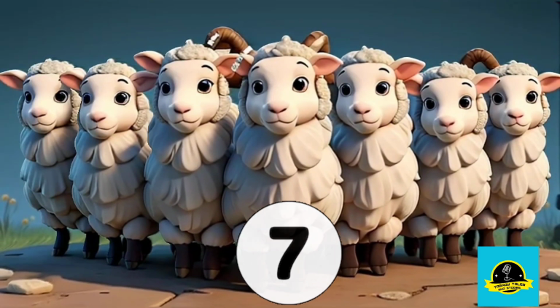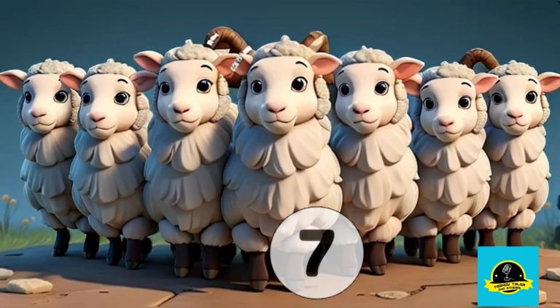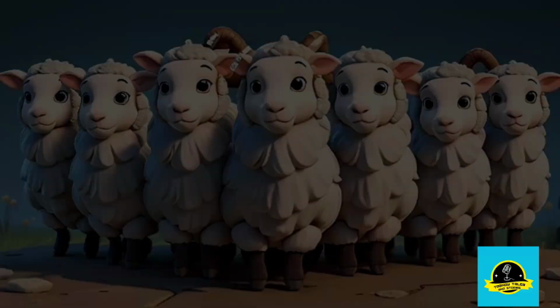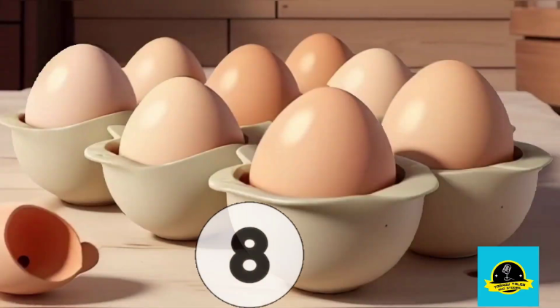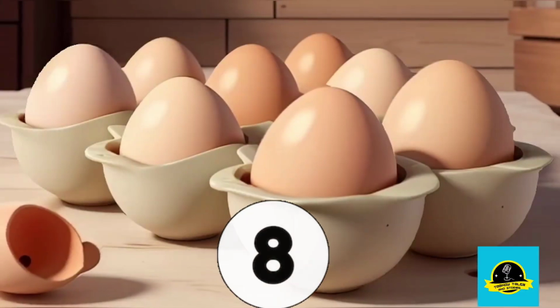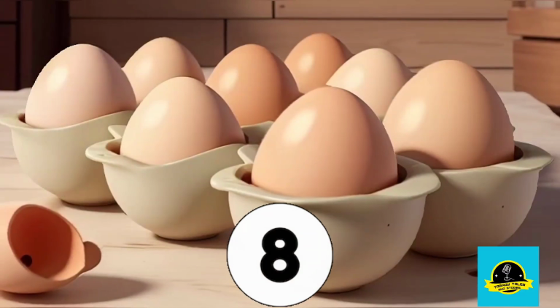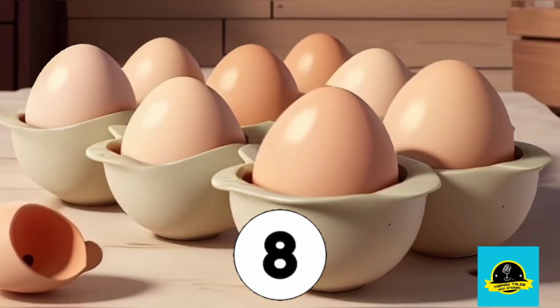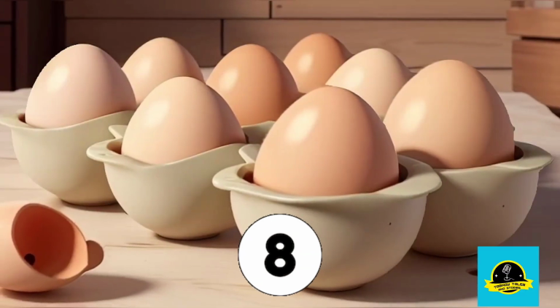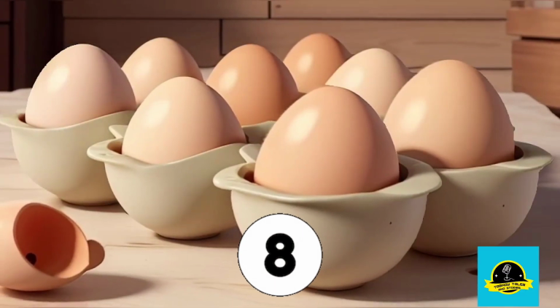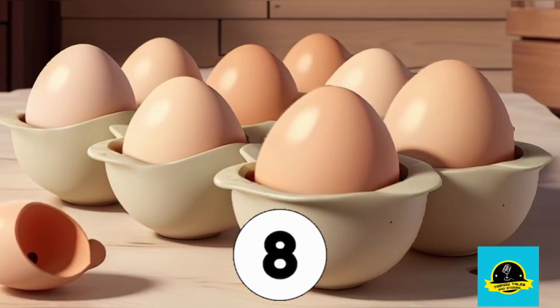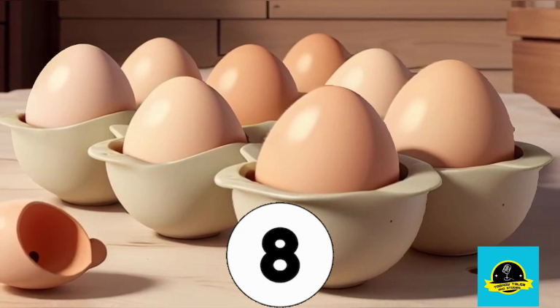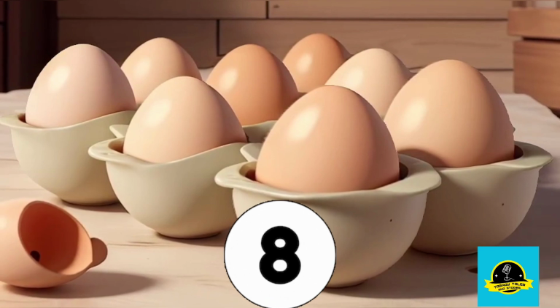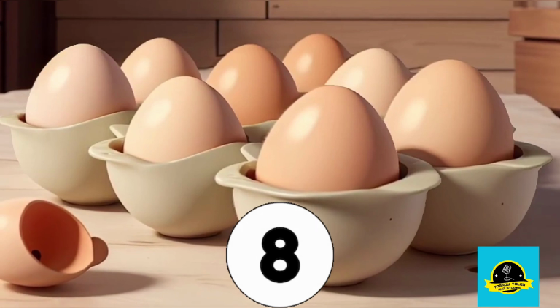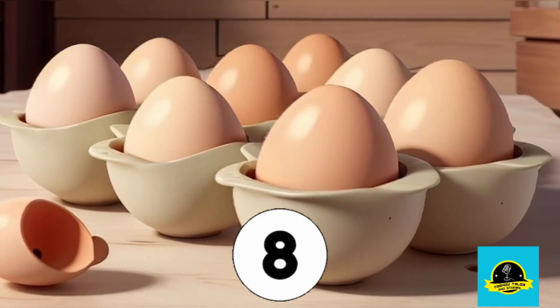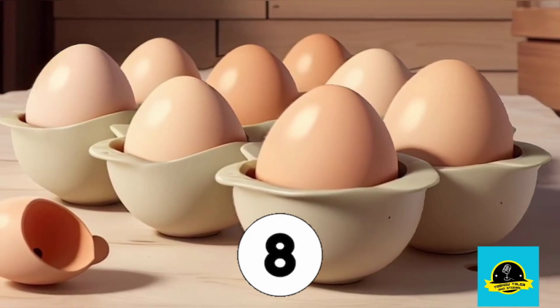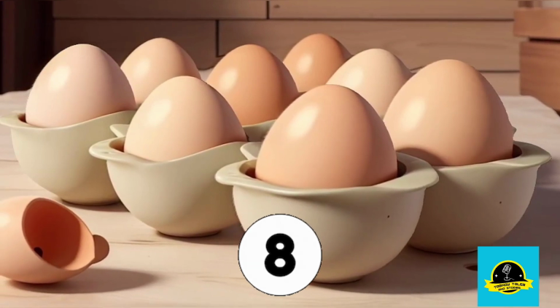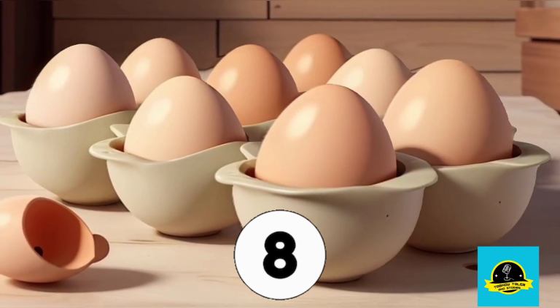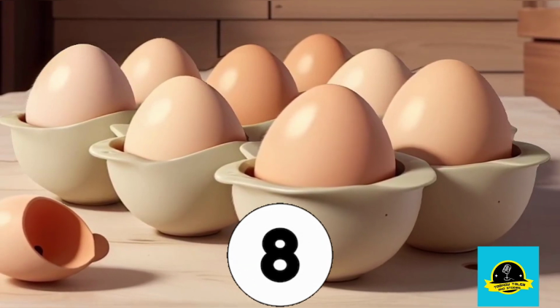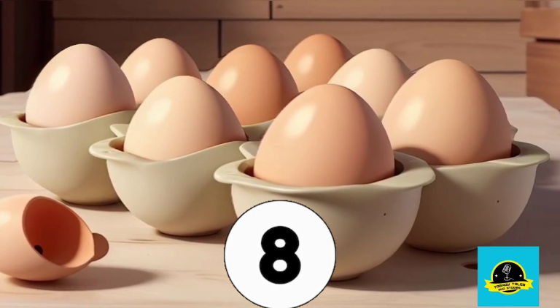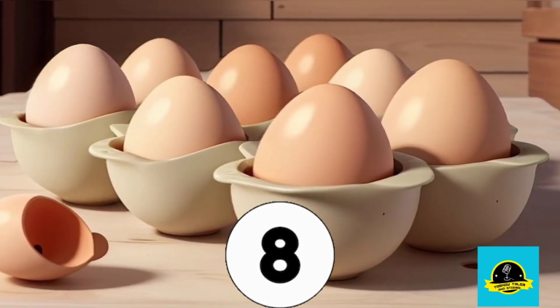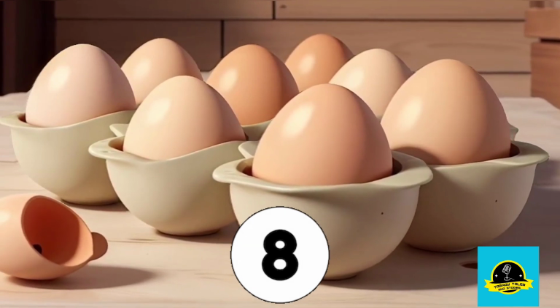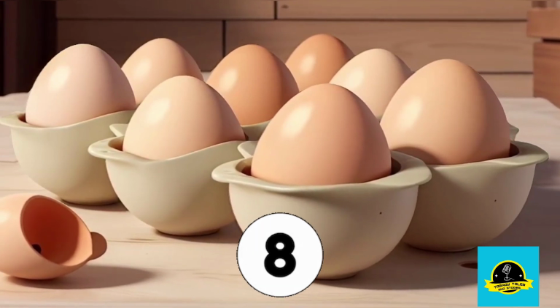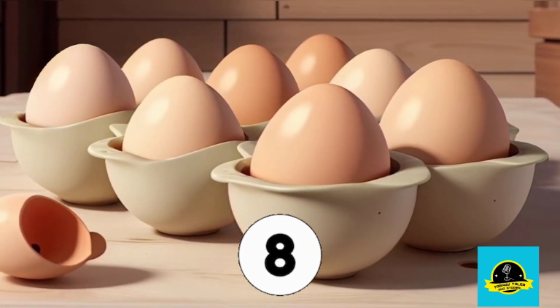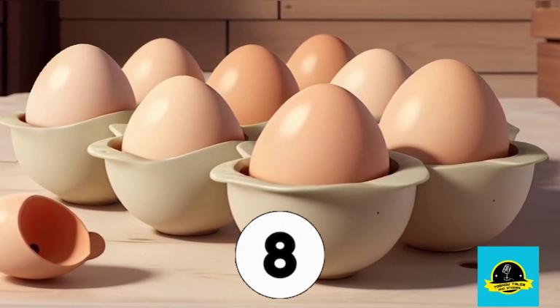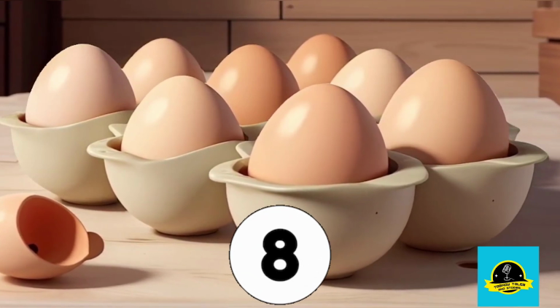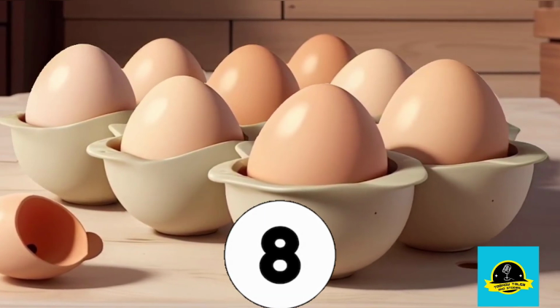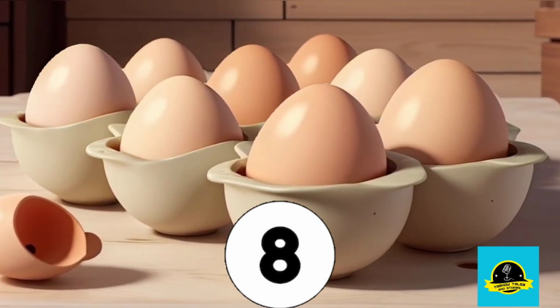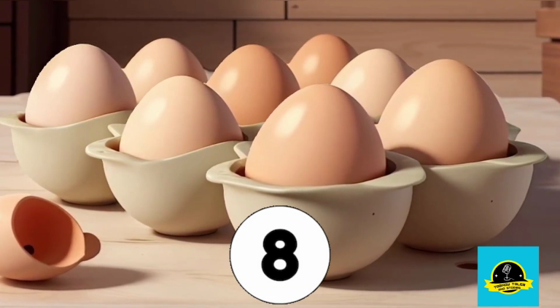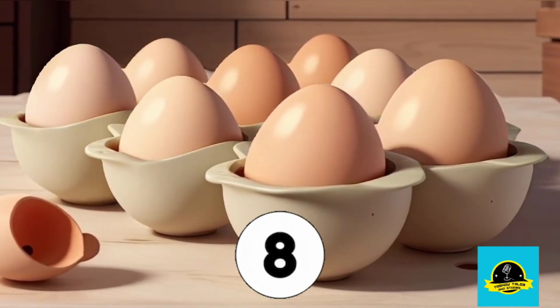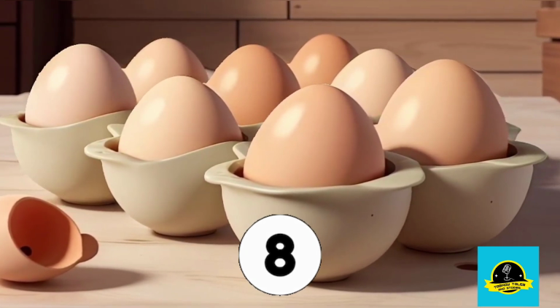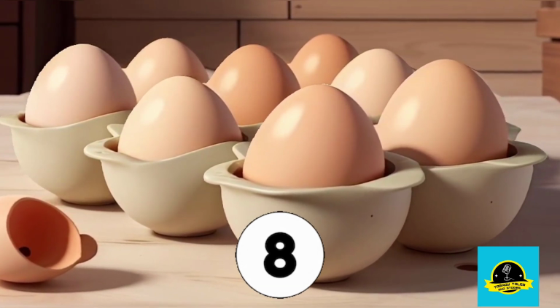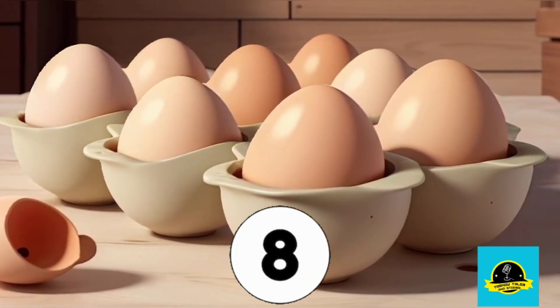Let's discover number 8. Eggs in the kitchen. How many eggs are there? That's it, 8 eggs.